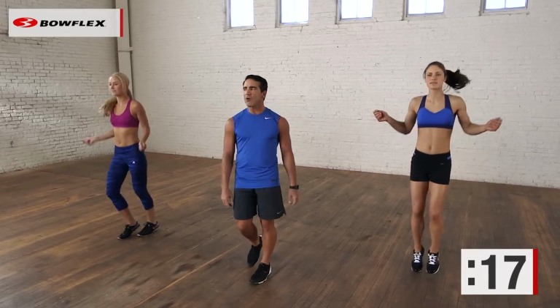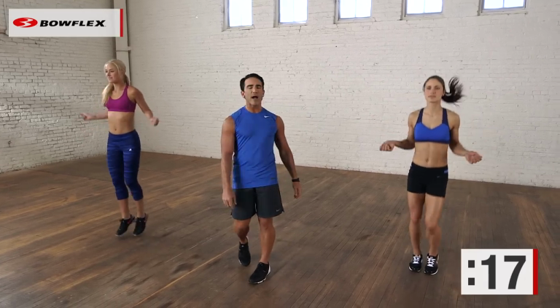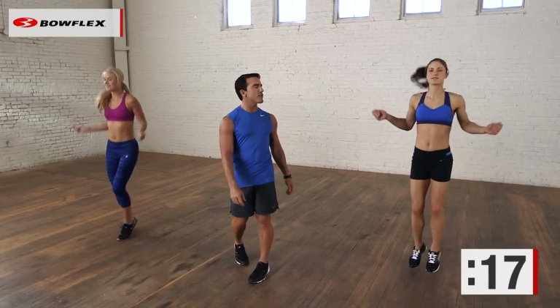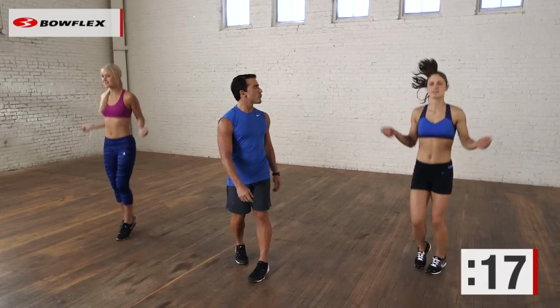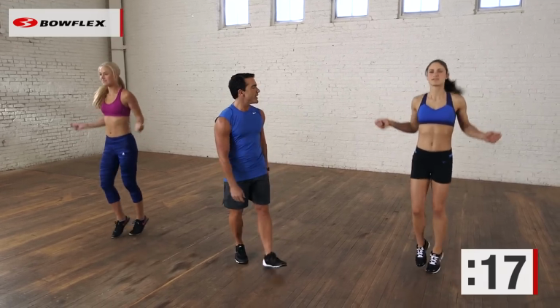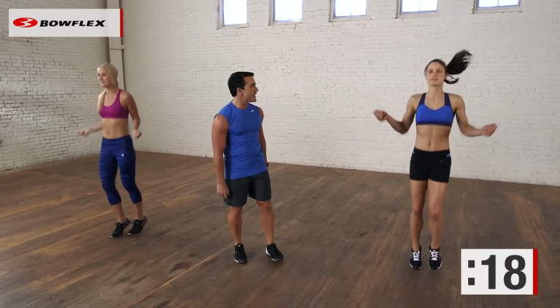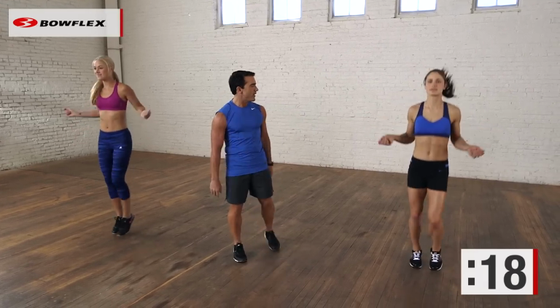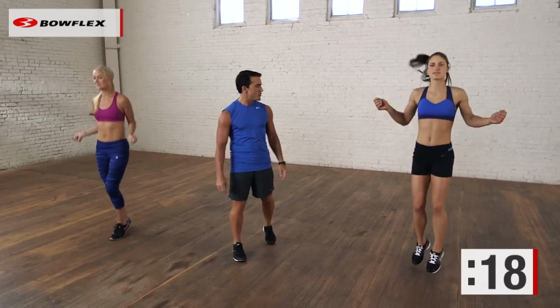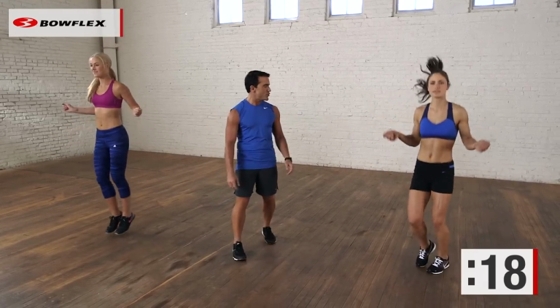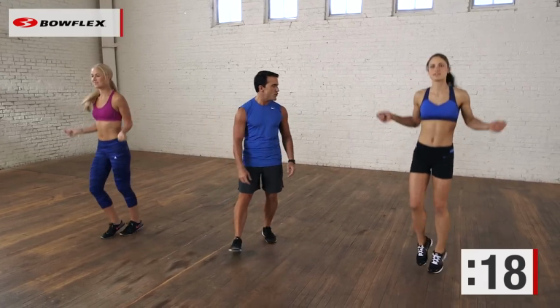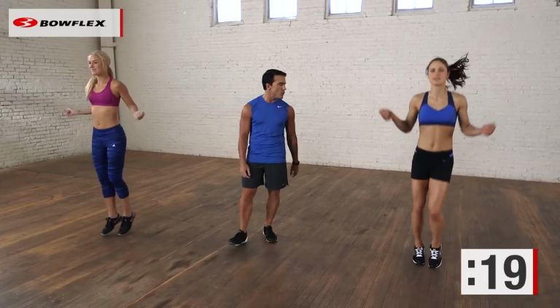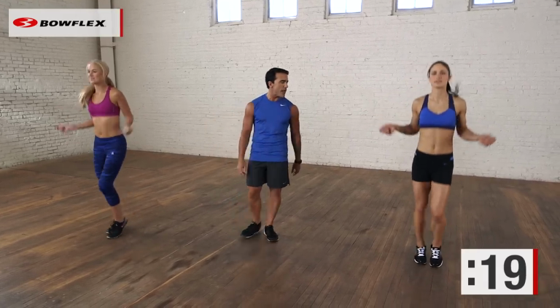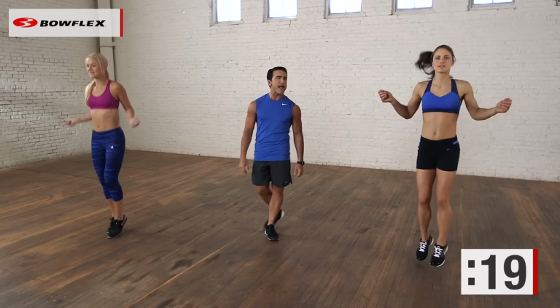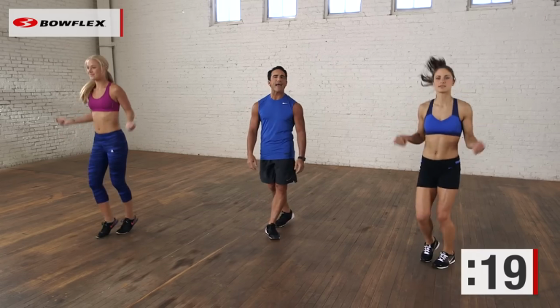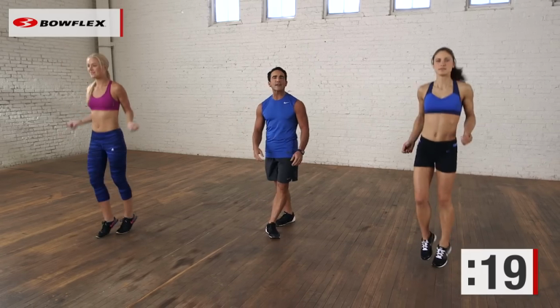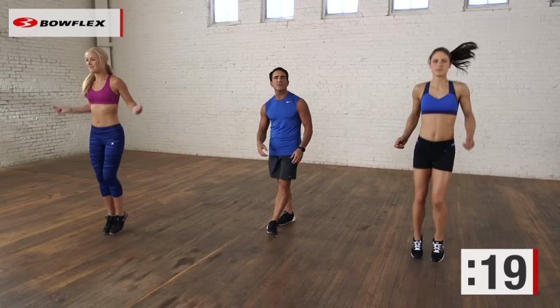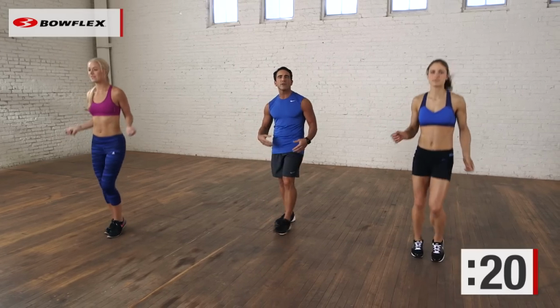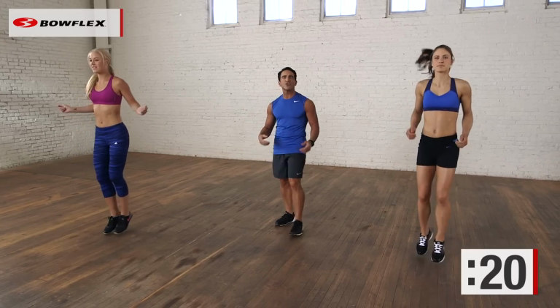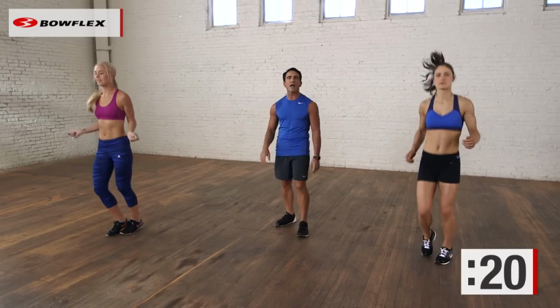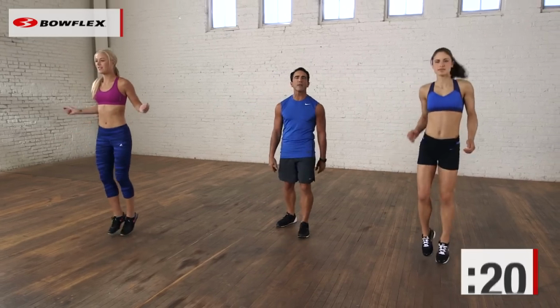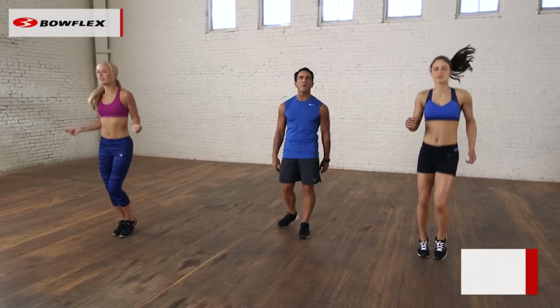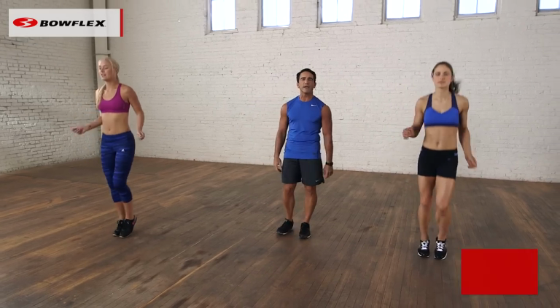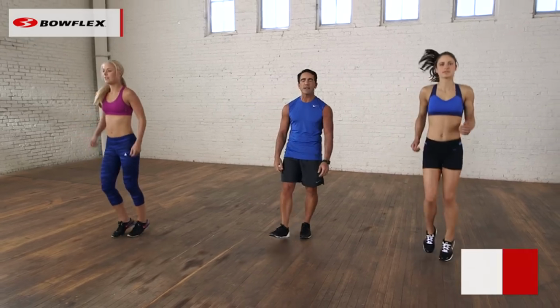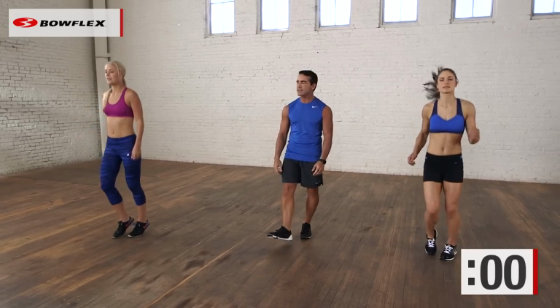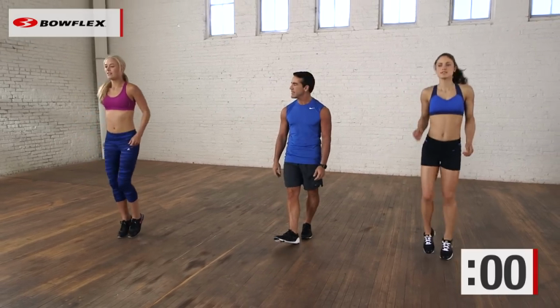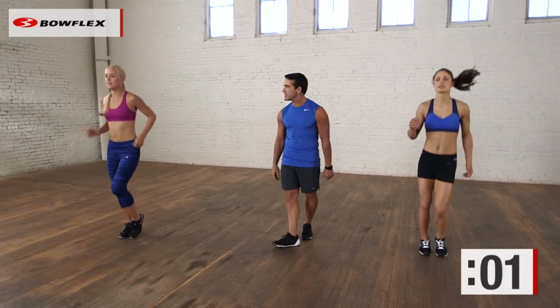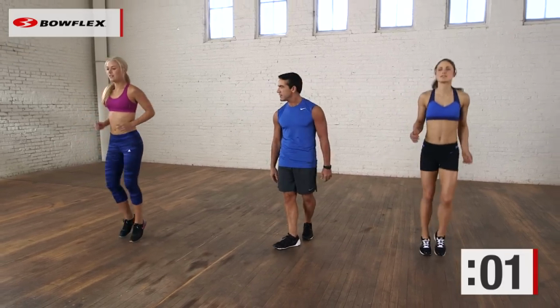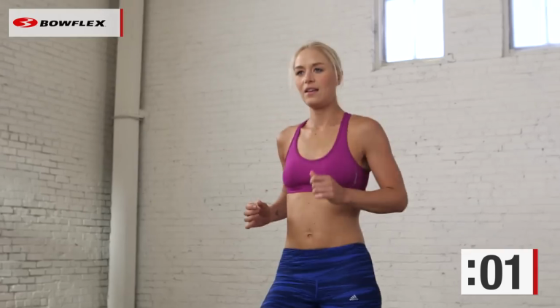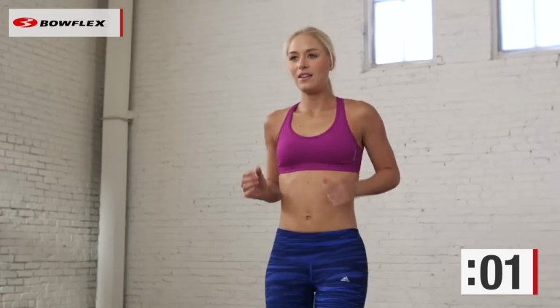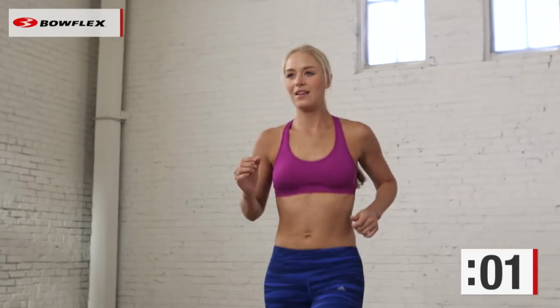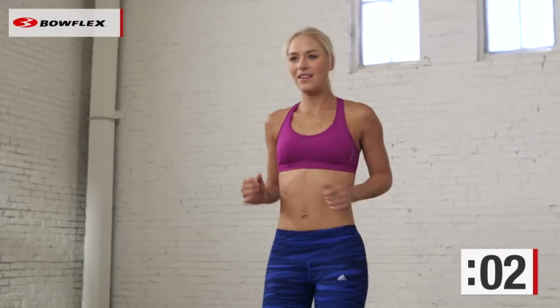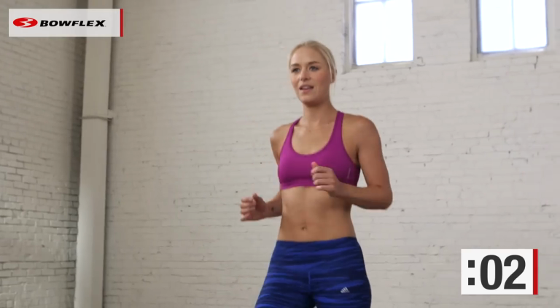All right, three, two, and excellent. Jogging in place, nice and easy.